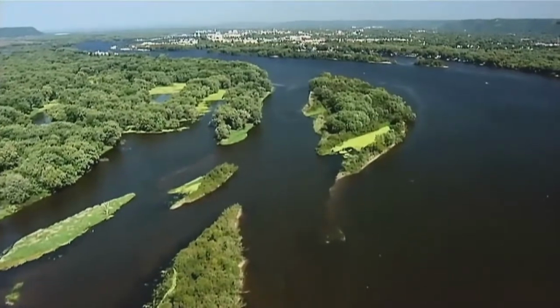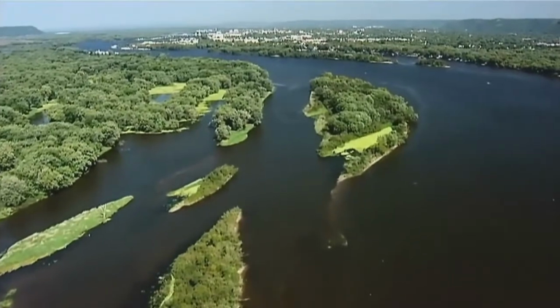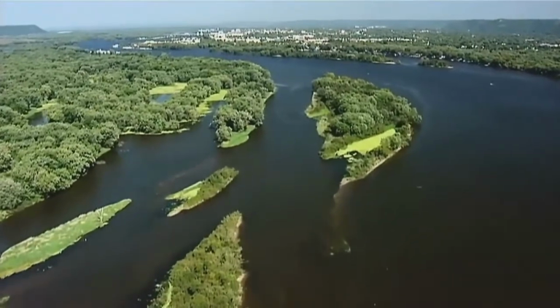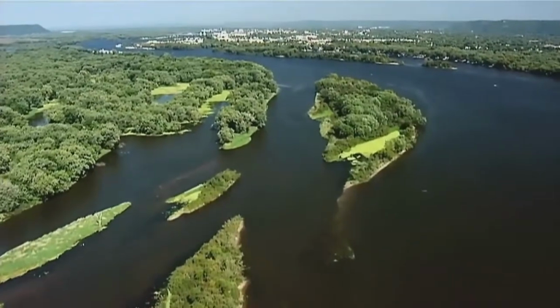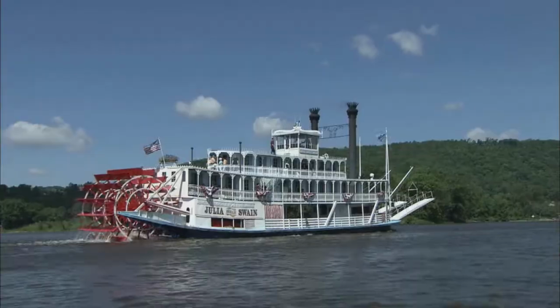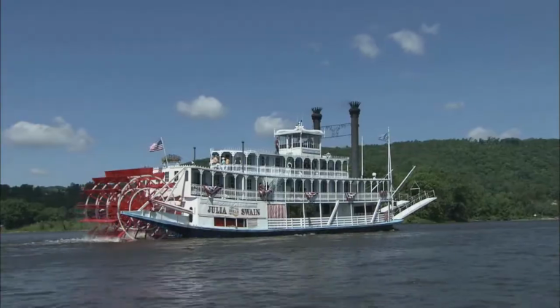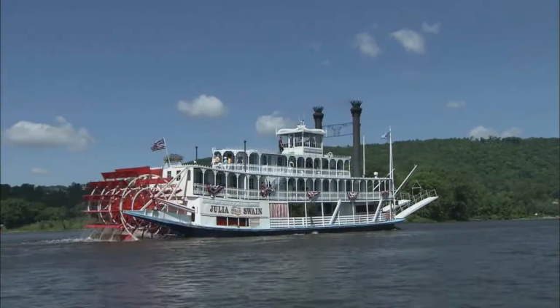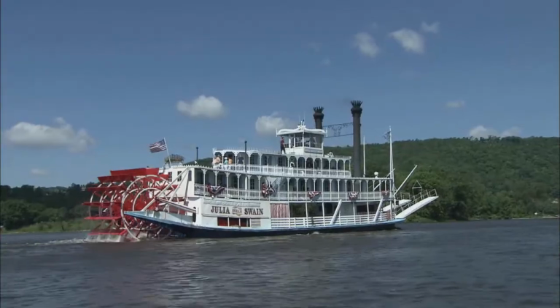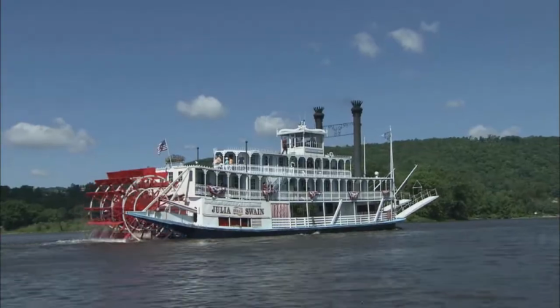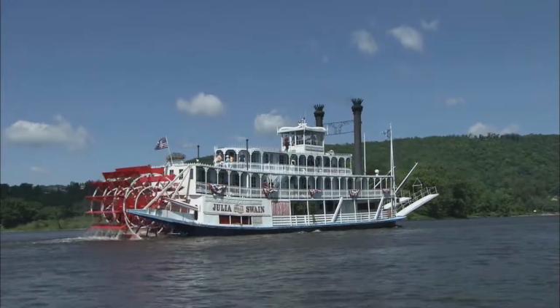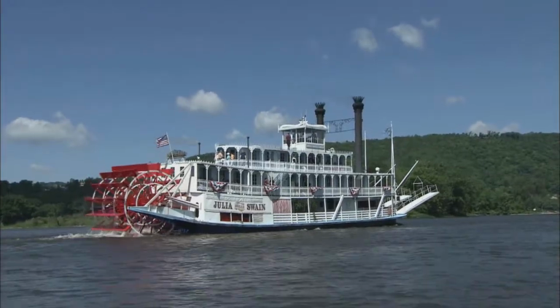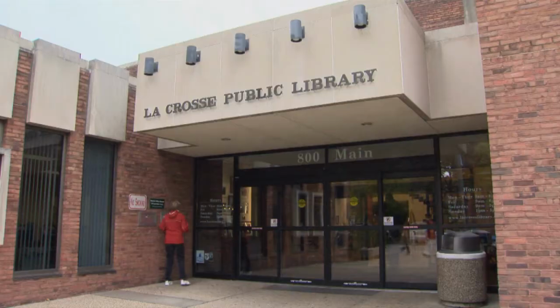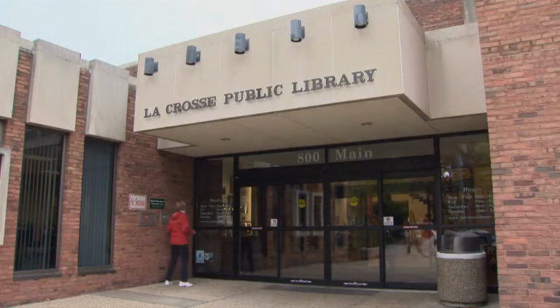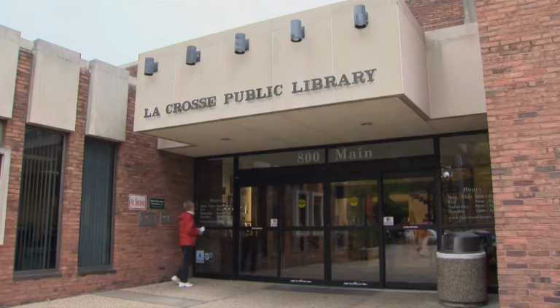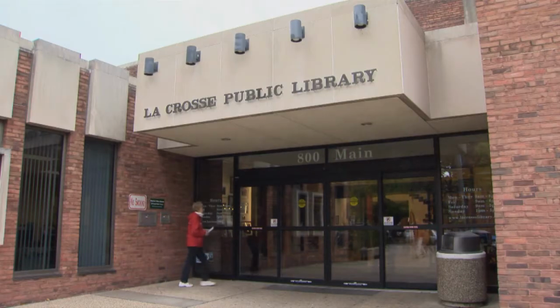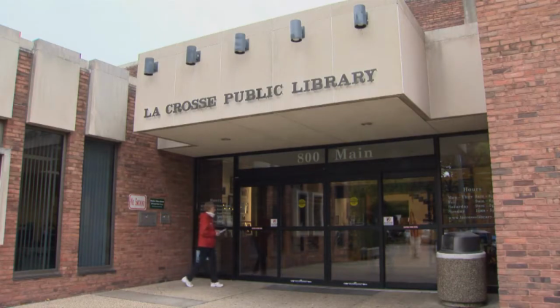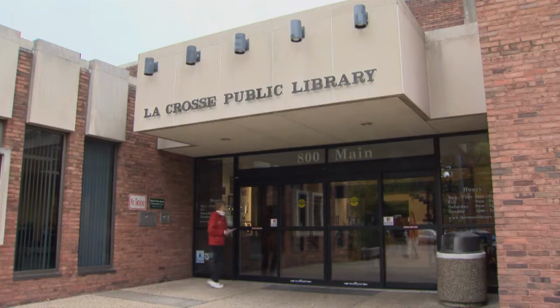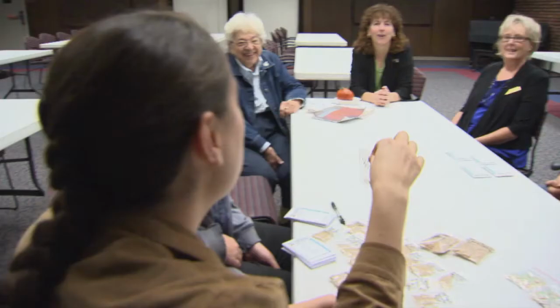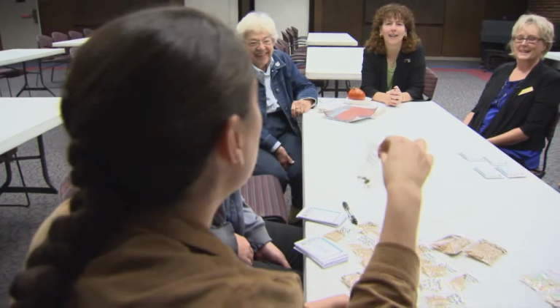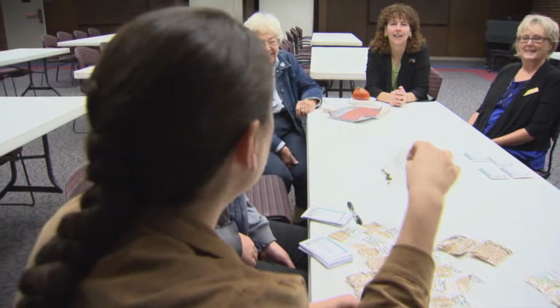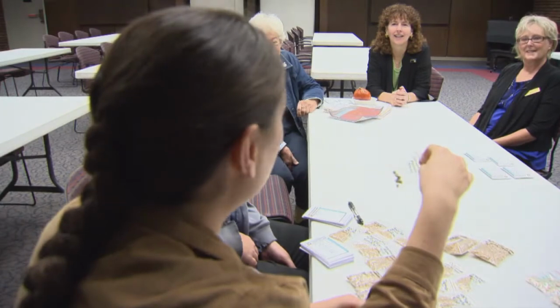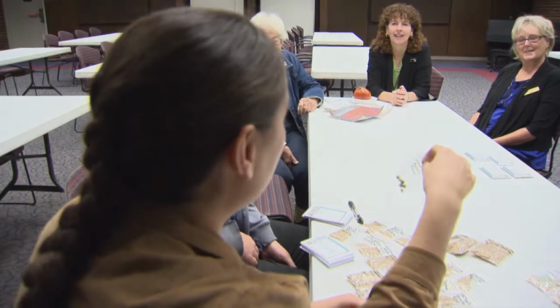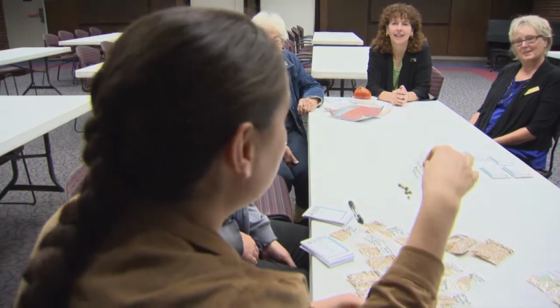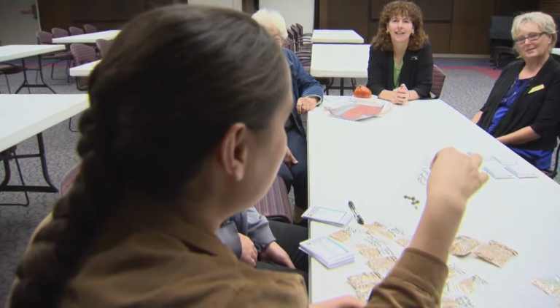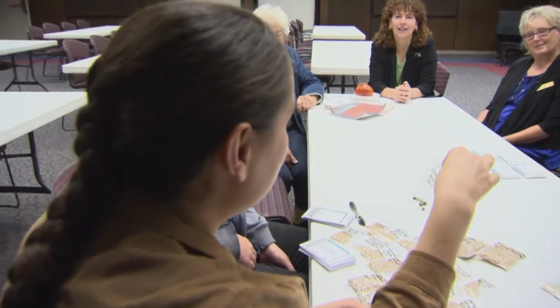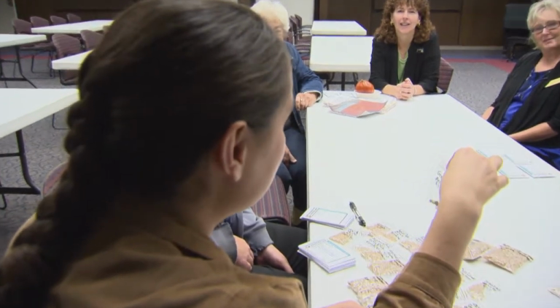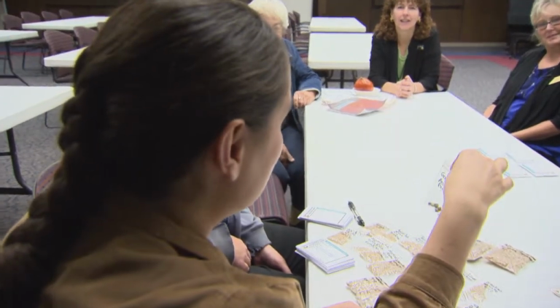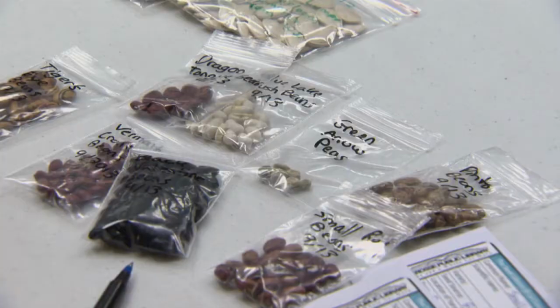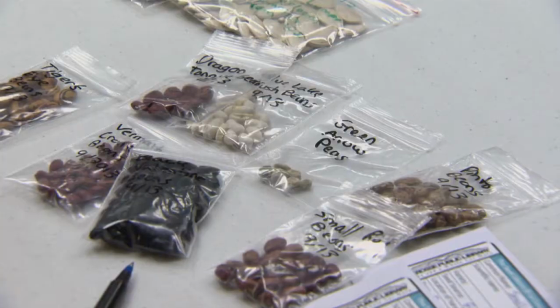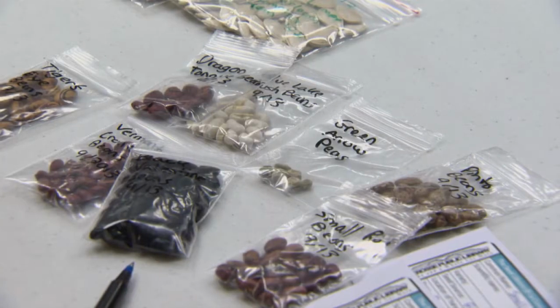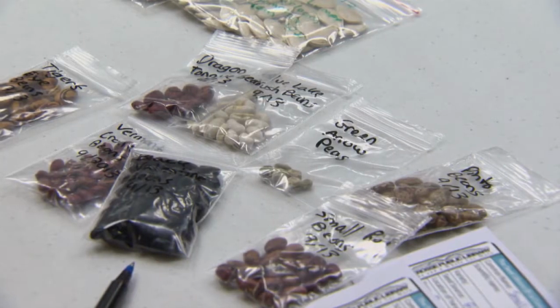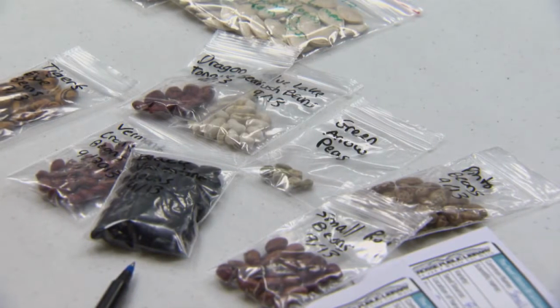And across the Mississippi River in La Crosse, Wisconsin, Seed Savers is helping with a new concept: a seed library. Users can check out seeds like they do with books.